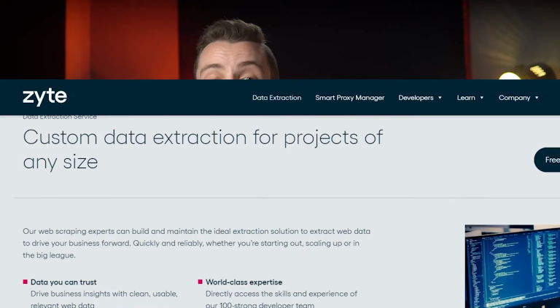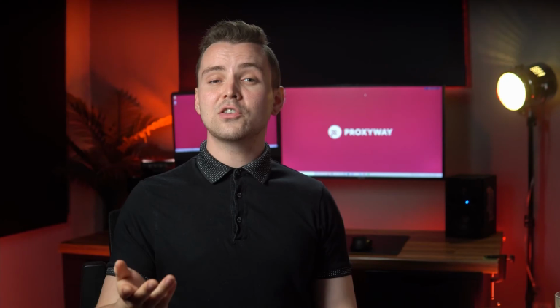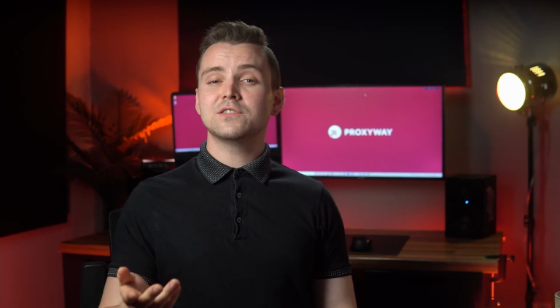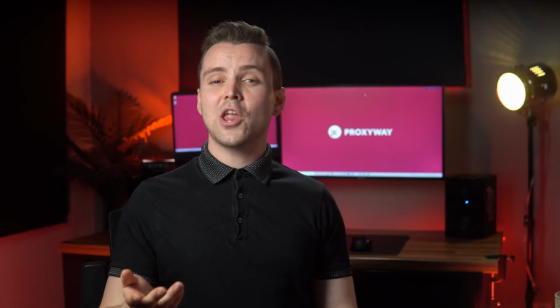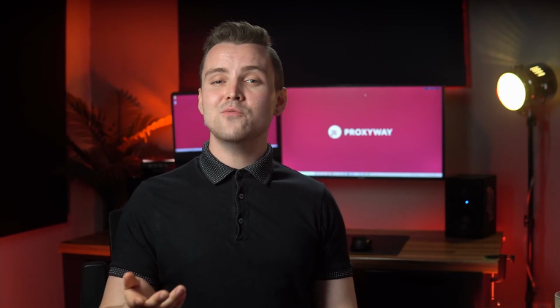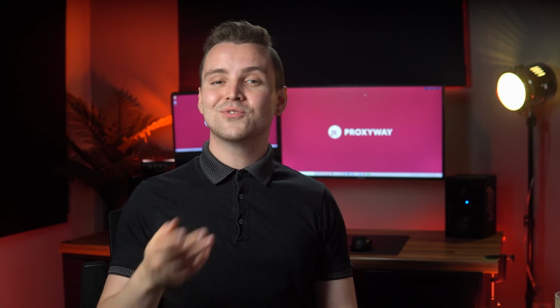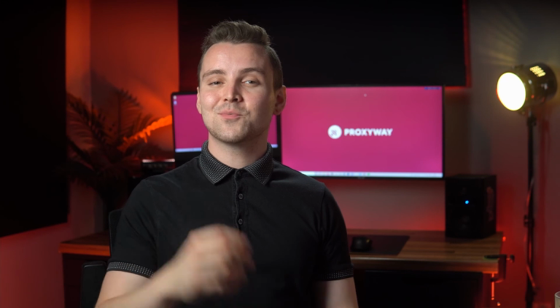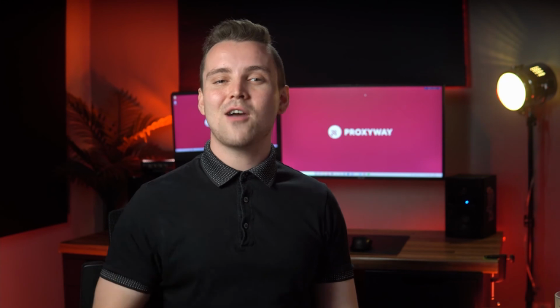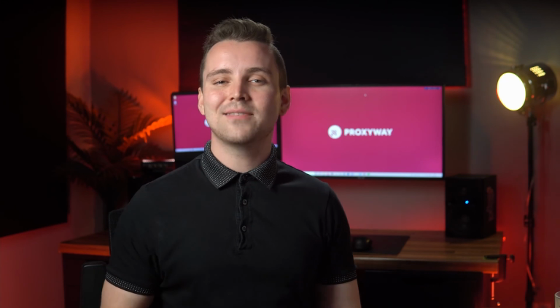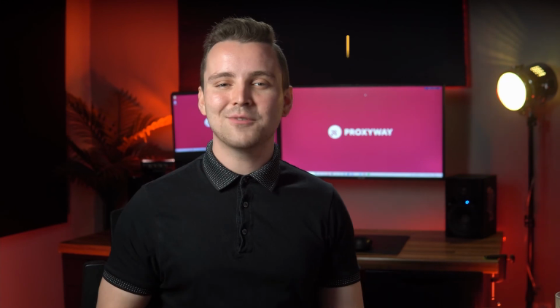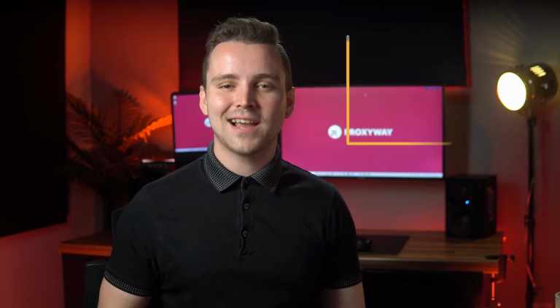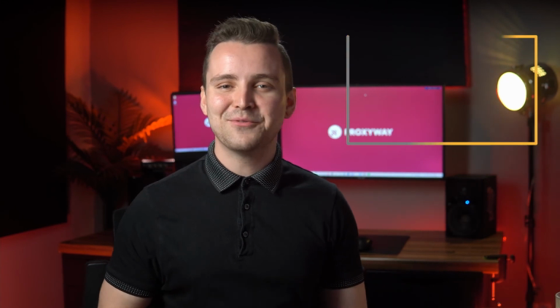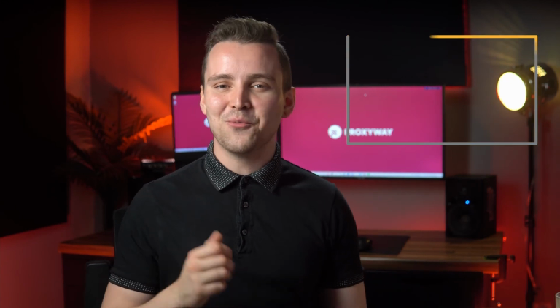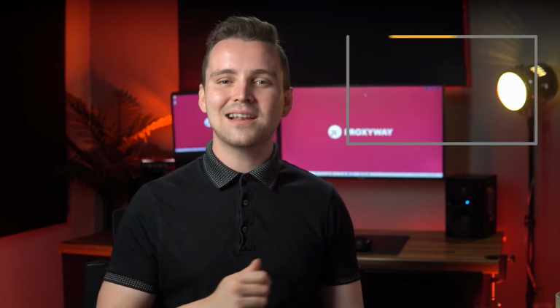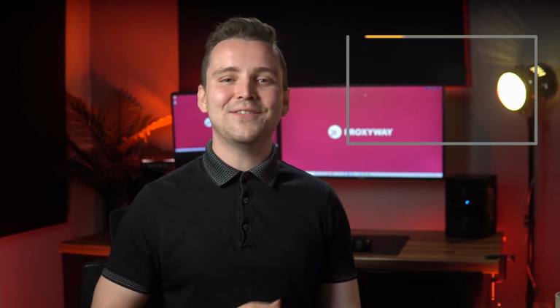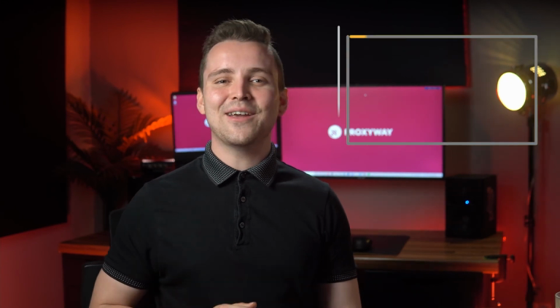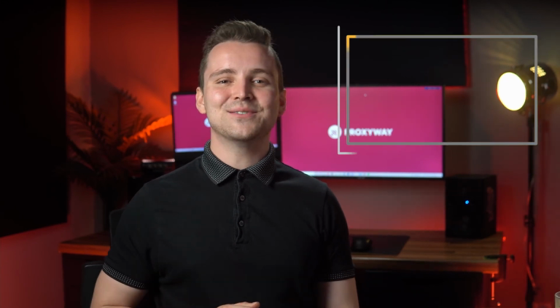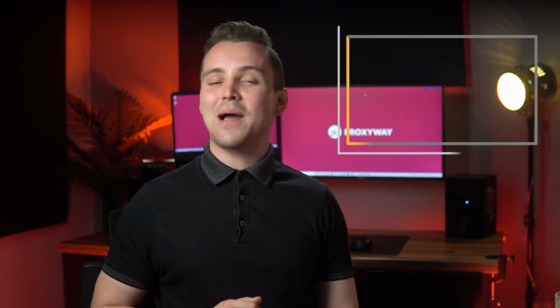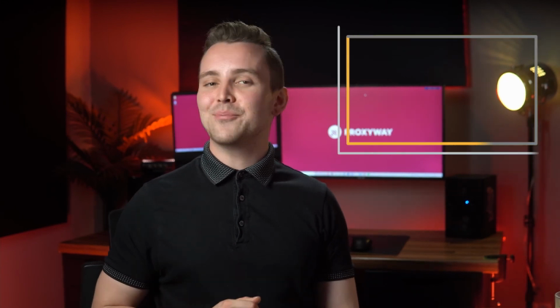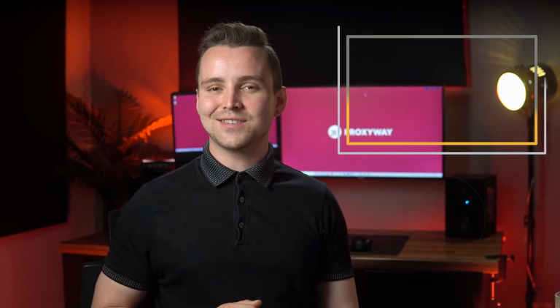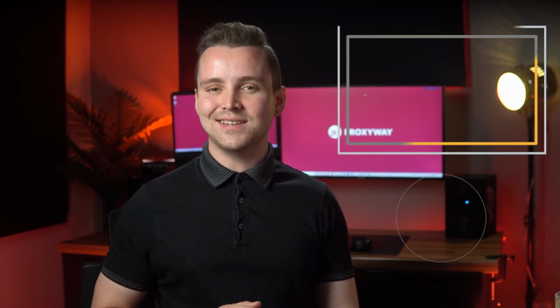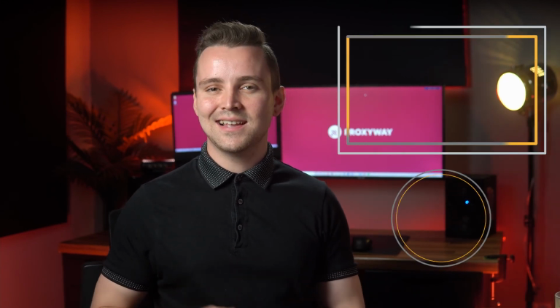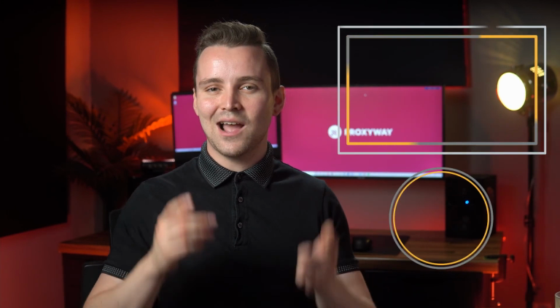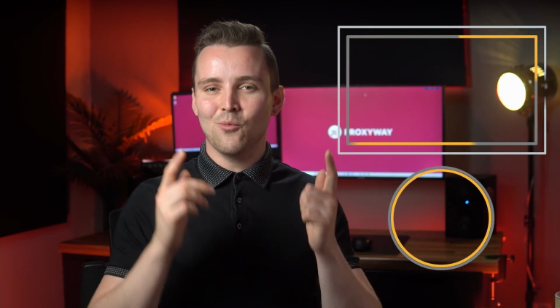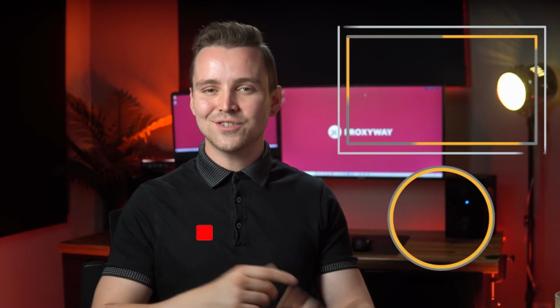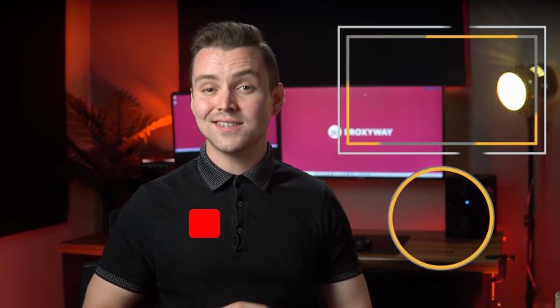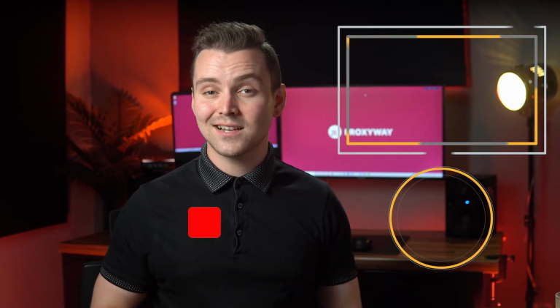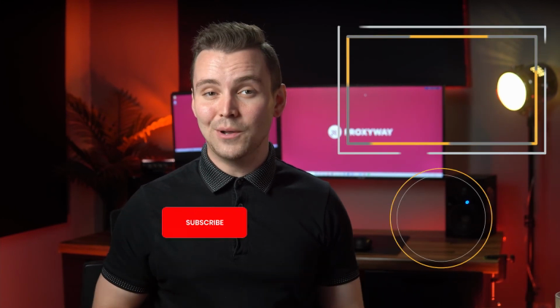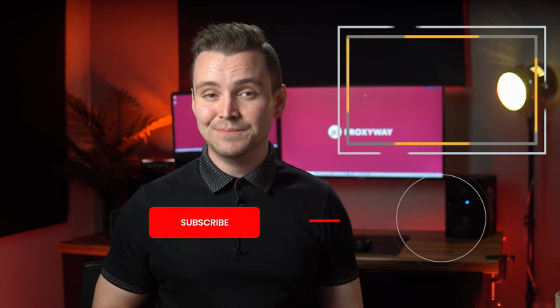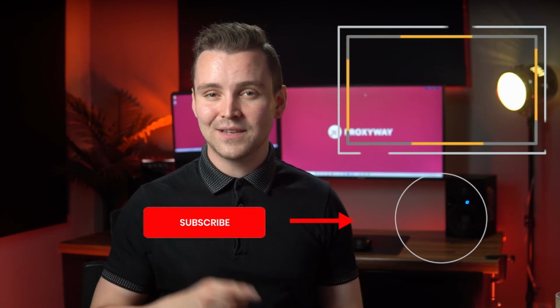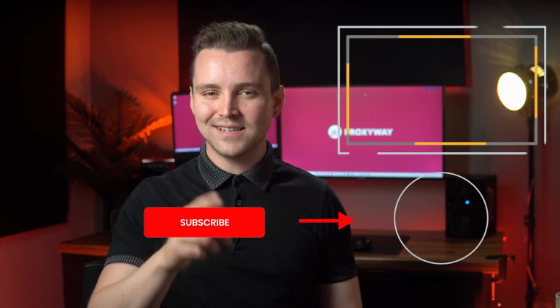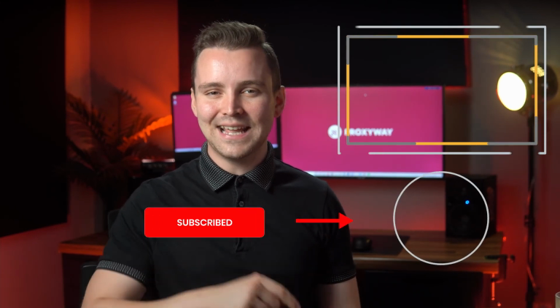Like this video, subscribe to our channel for weekly videos about proxies, and watch this next. See you there.